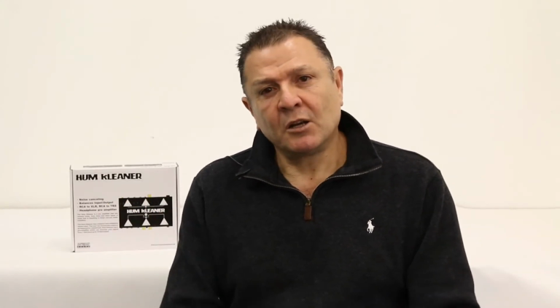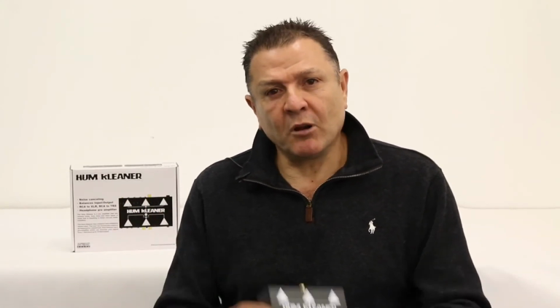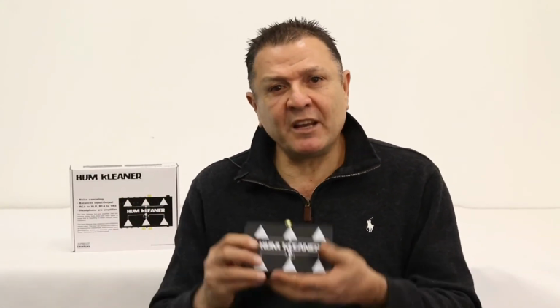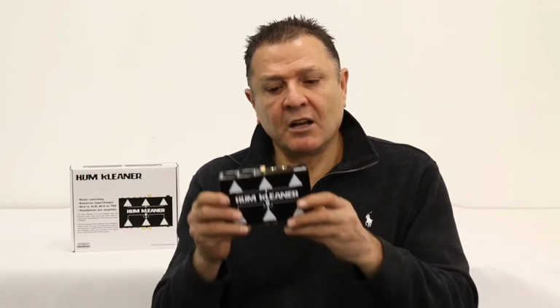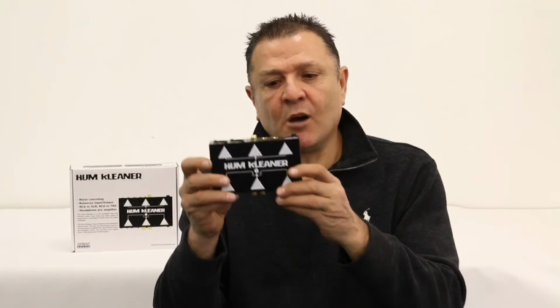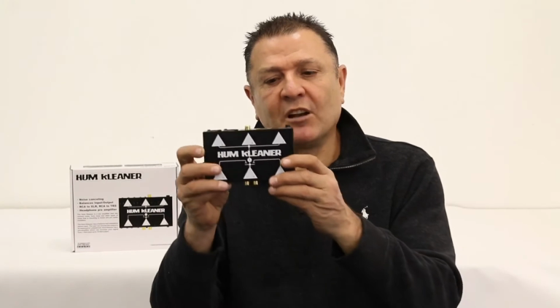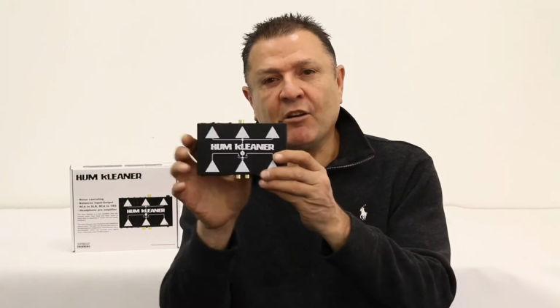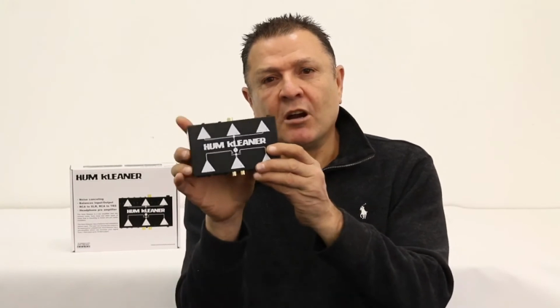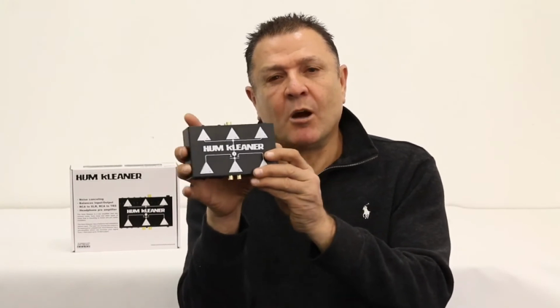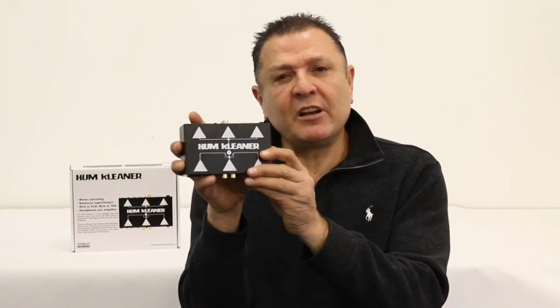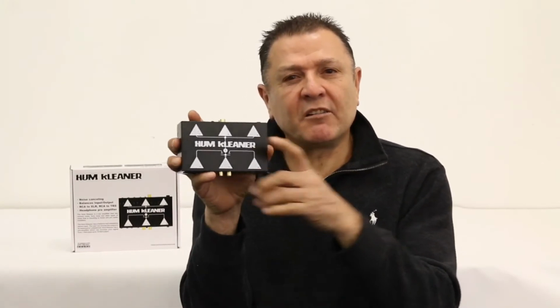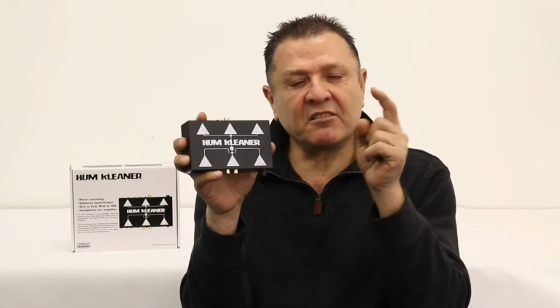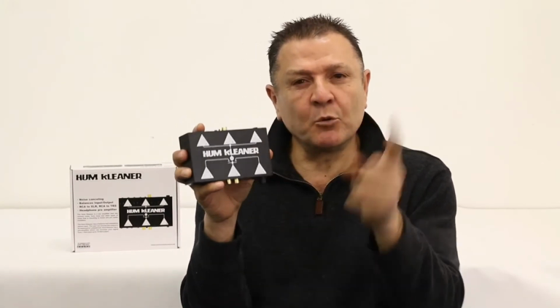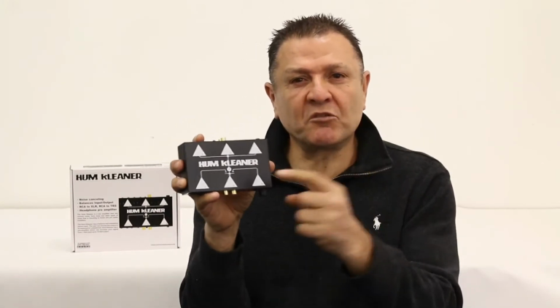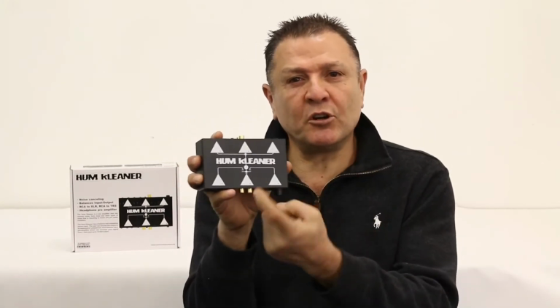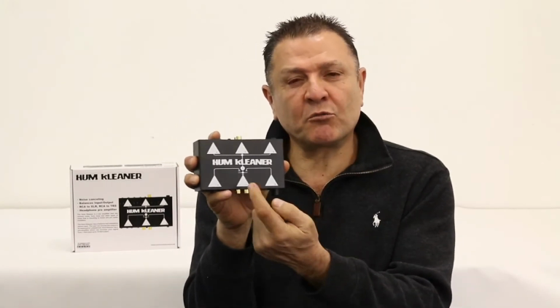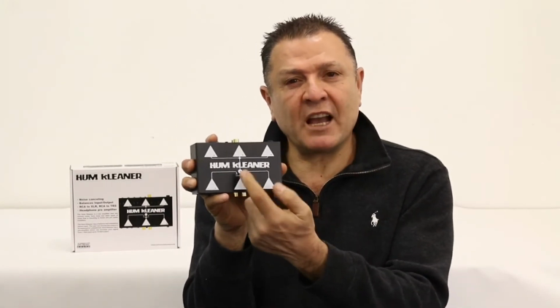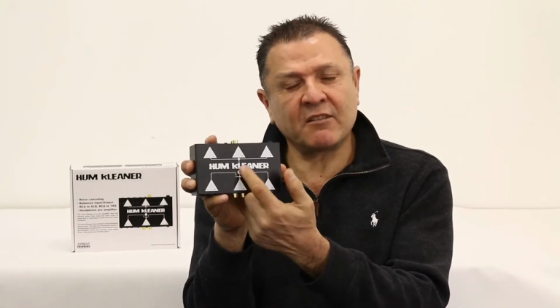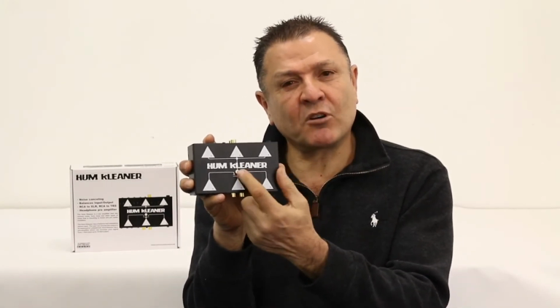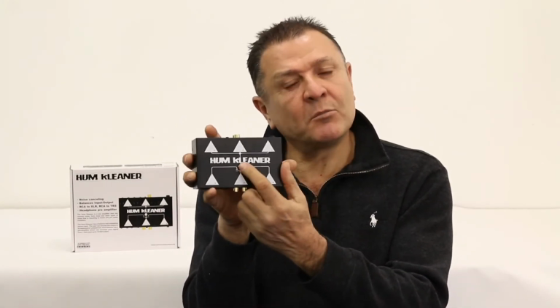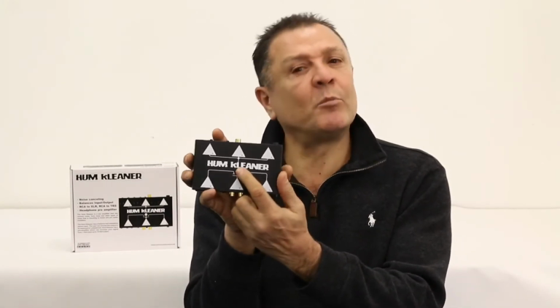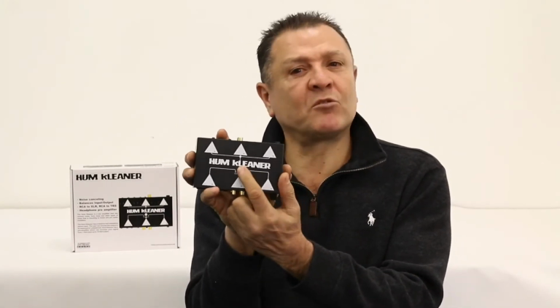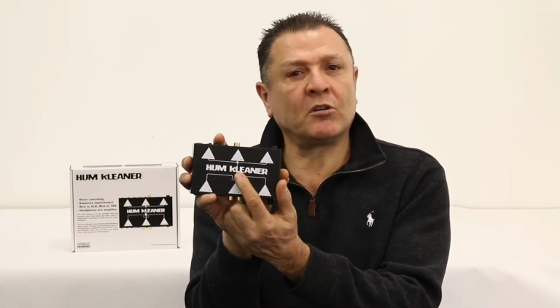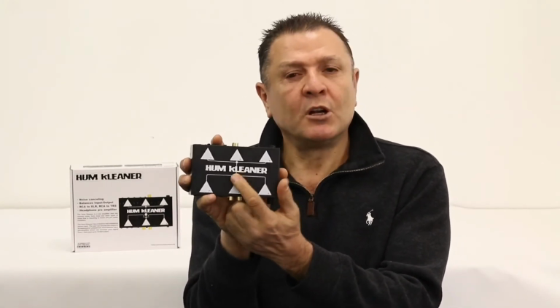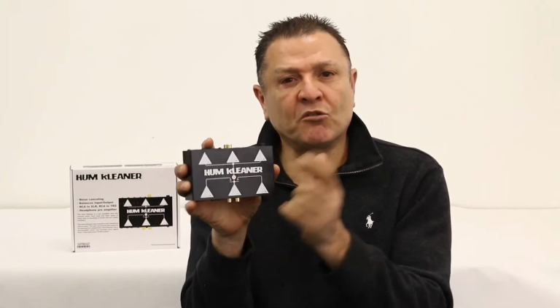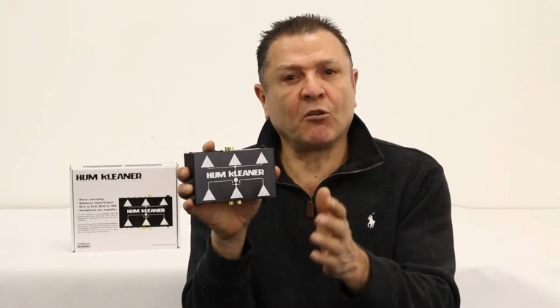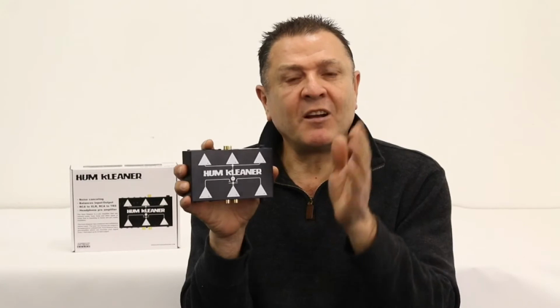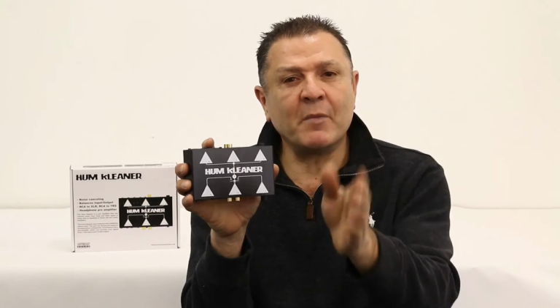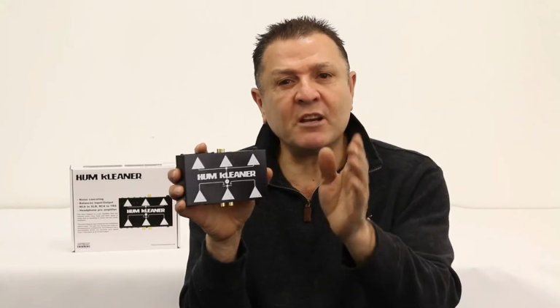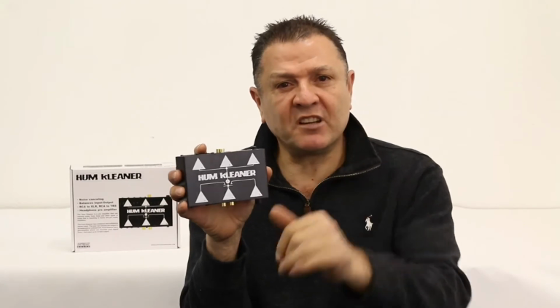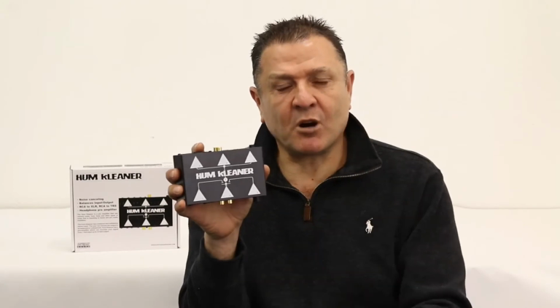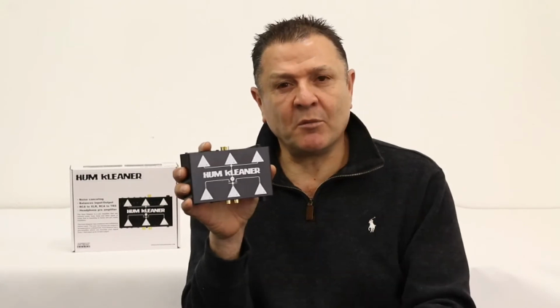Well, meet HumCleaner. HumCleaner is the newest product Earthquake has added for custom home installers to solve many of these problems.